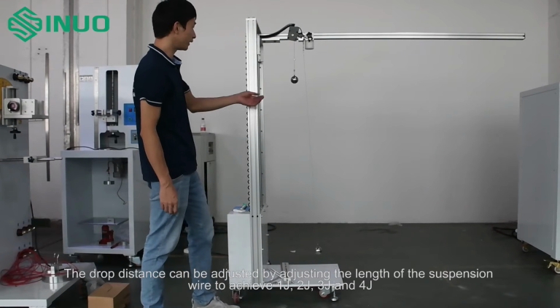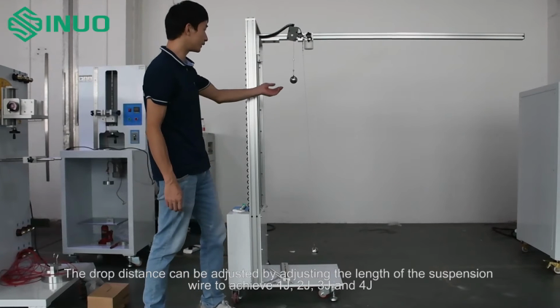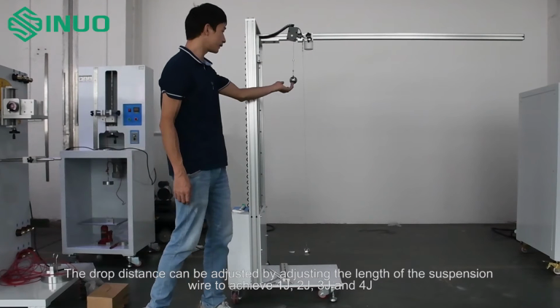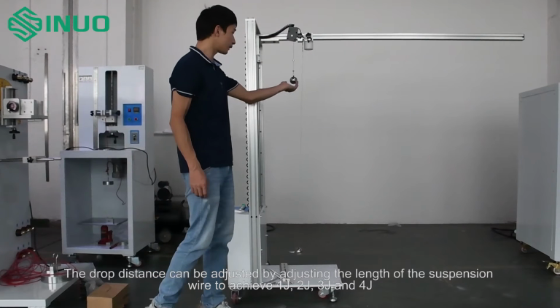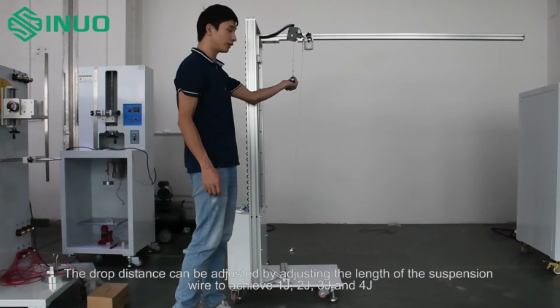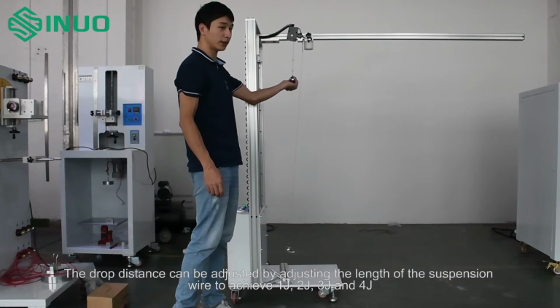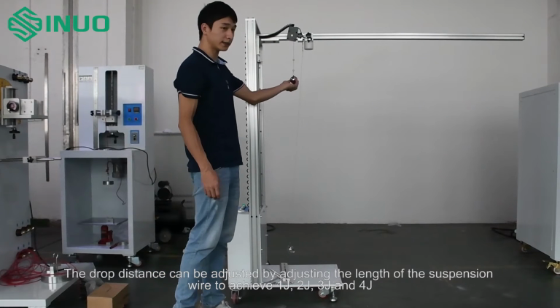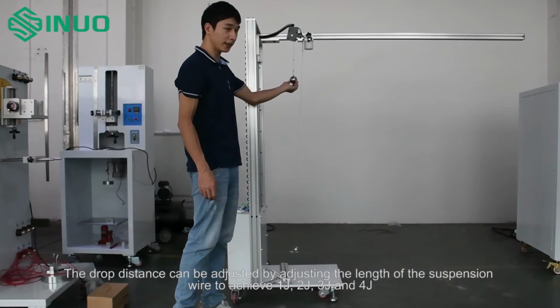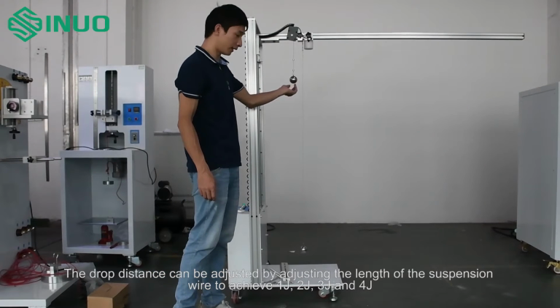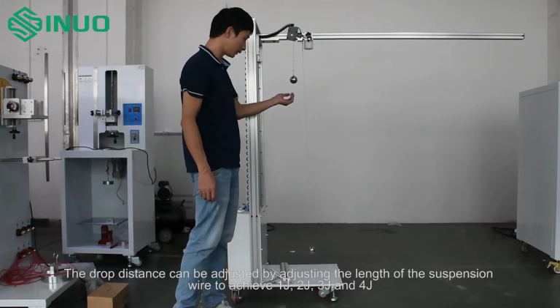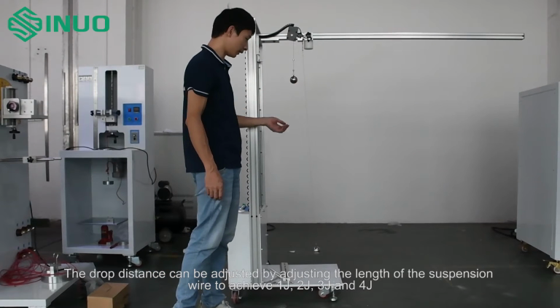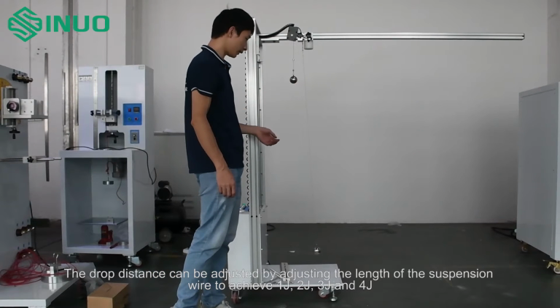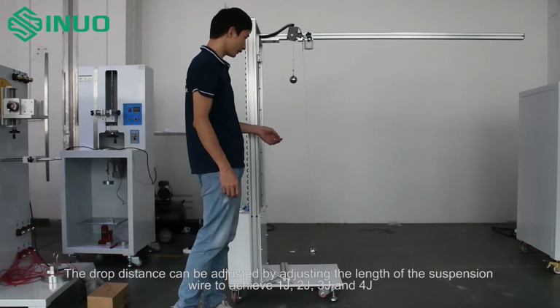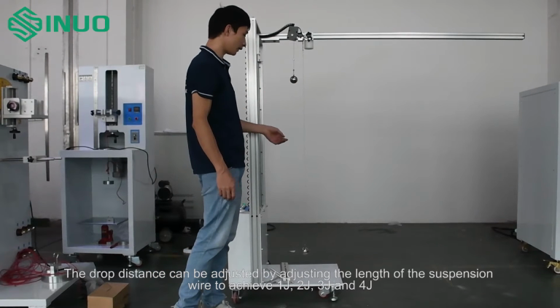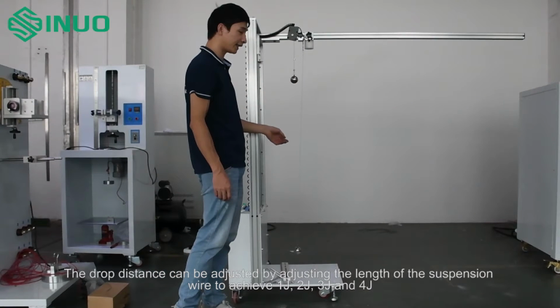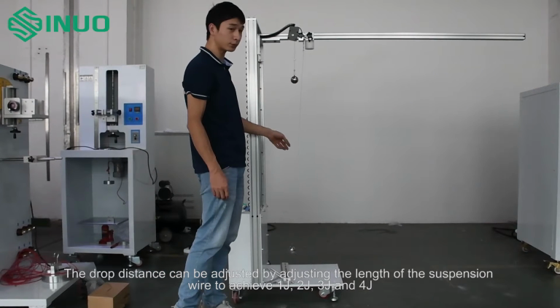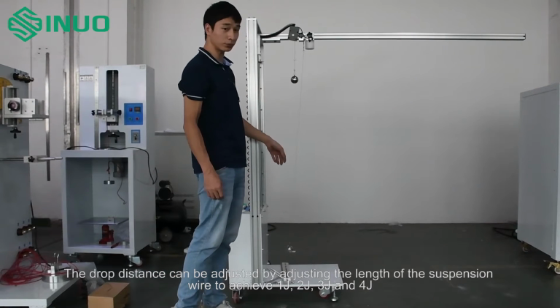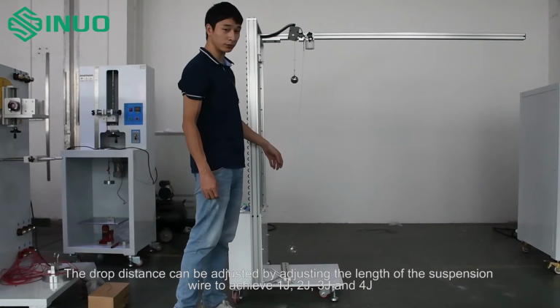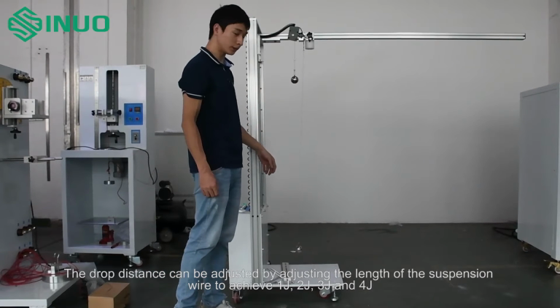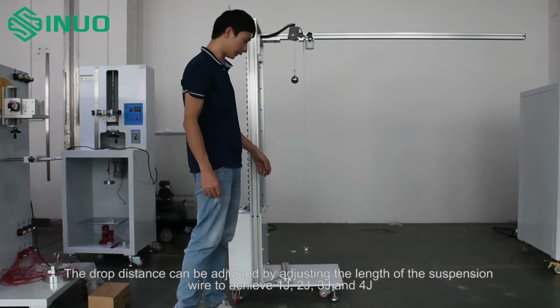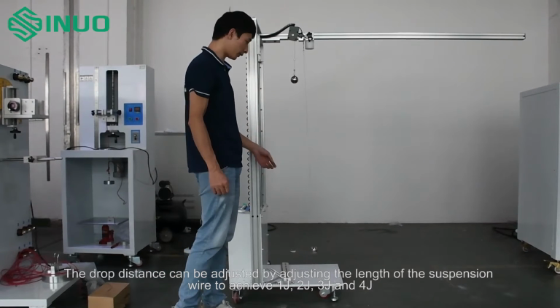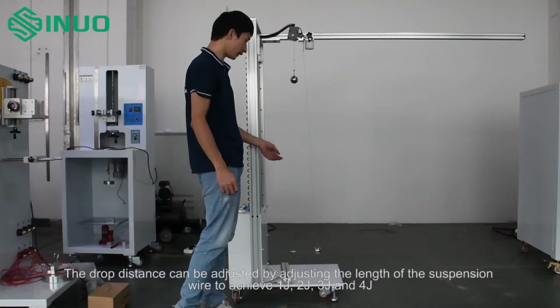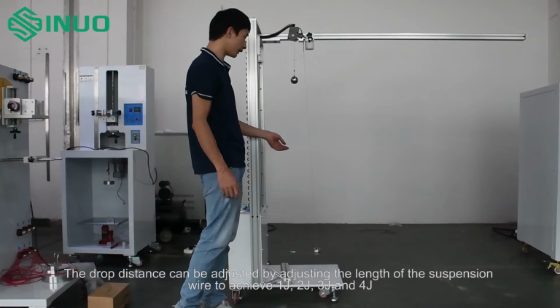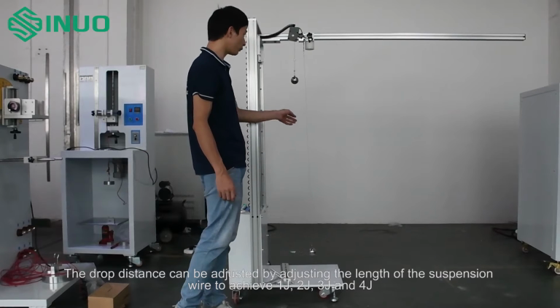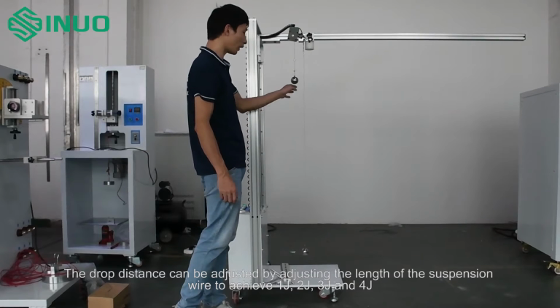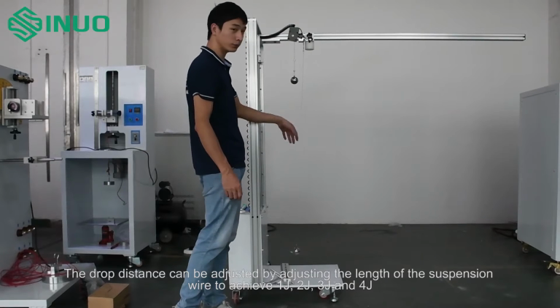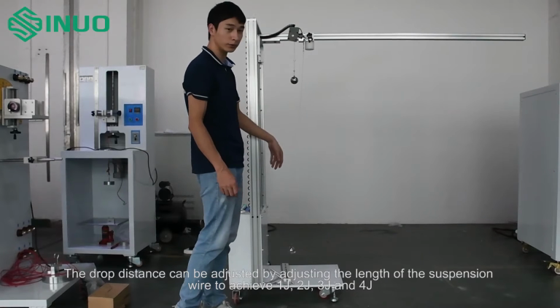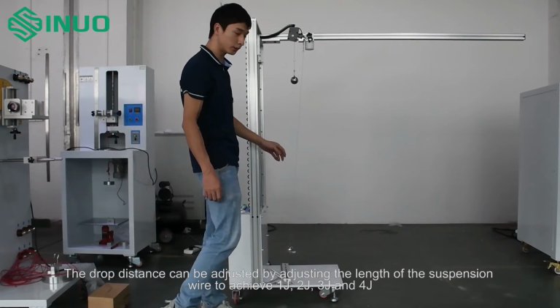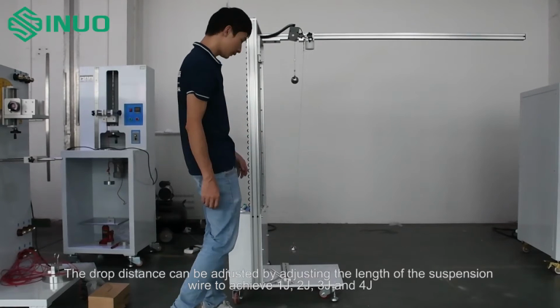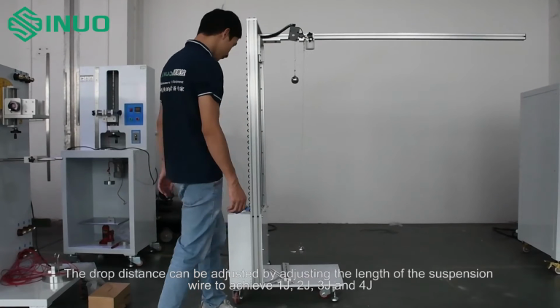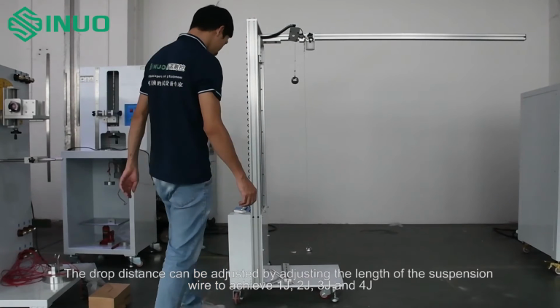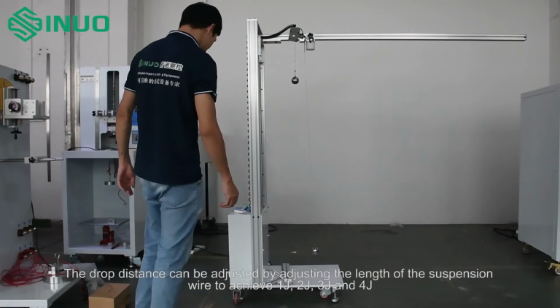The drop distance can be adjusted by changing the length of the suspension wire to achieve impact energies of 1J, 2J, 3J, and 4J.